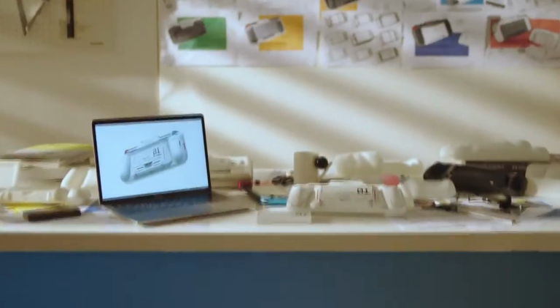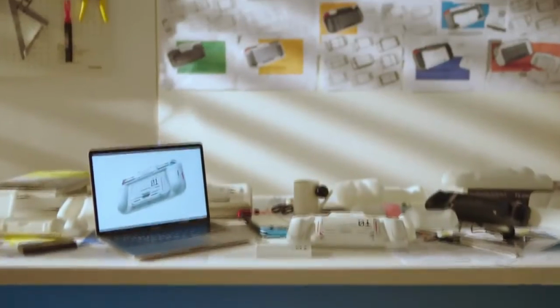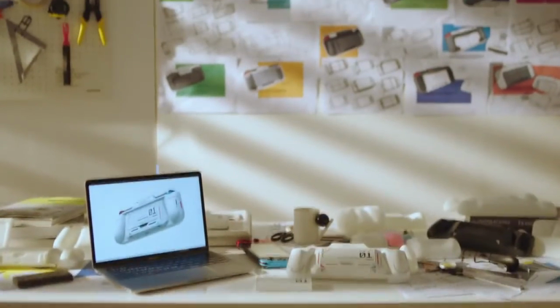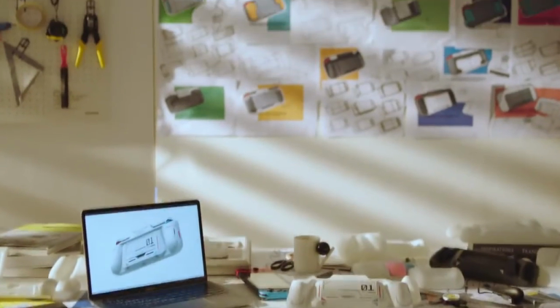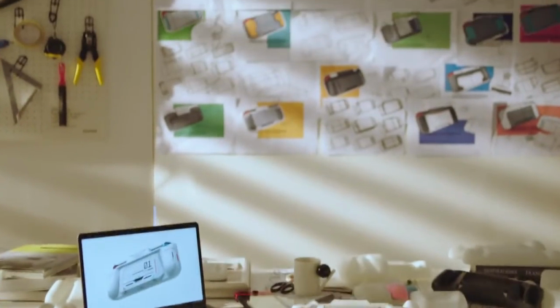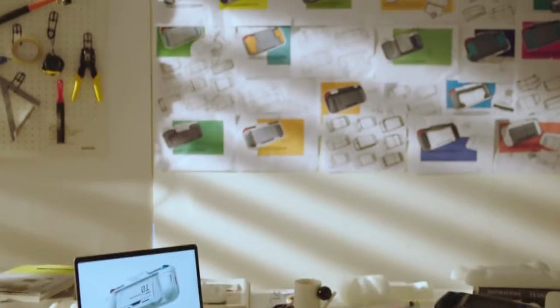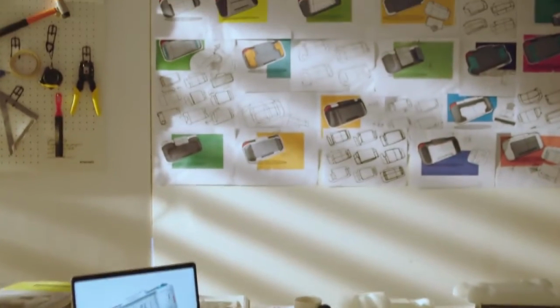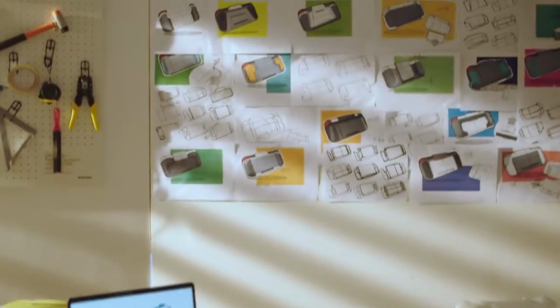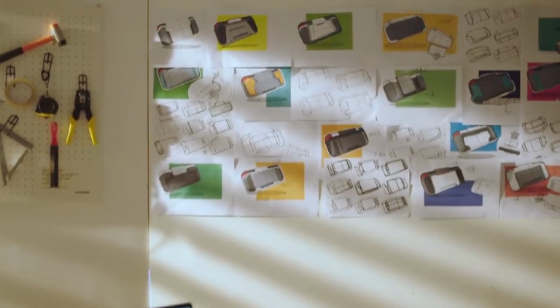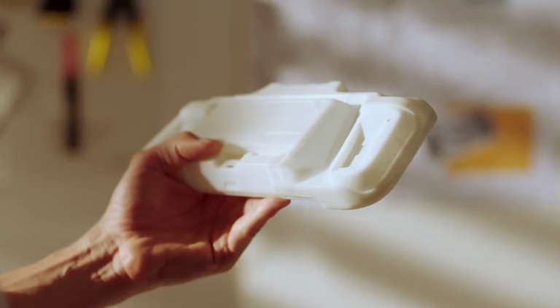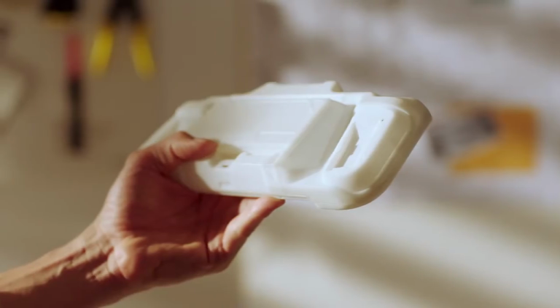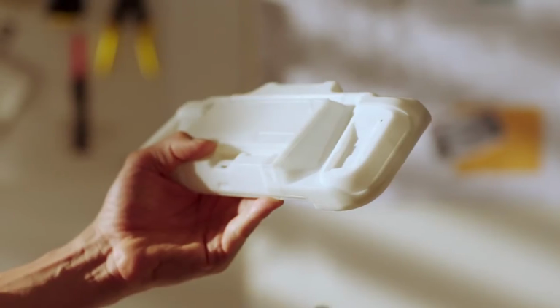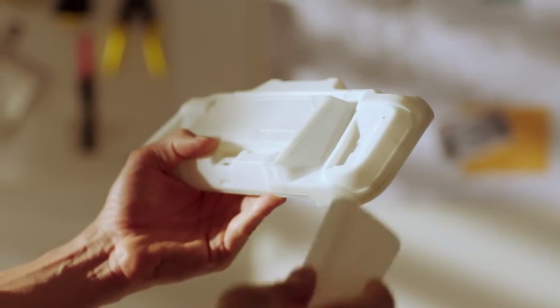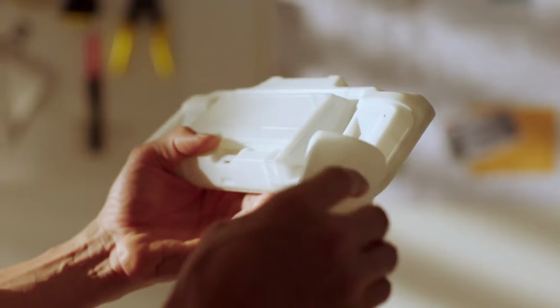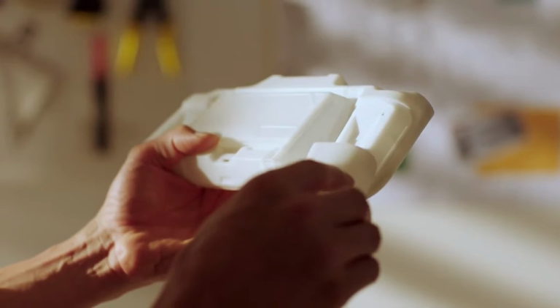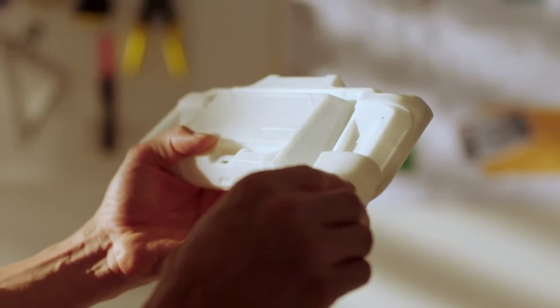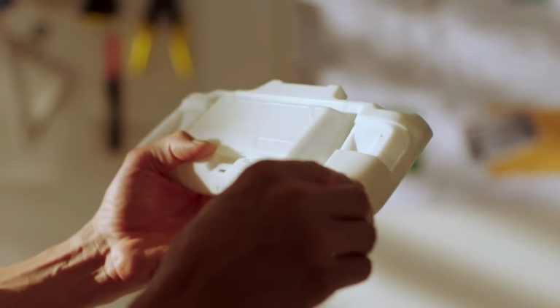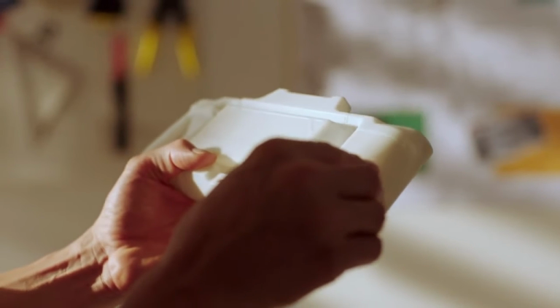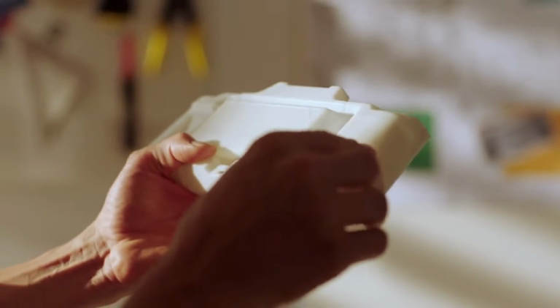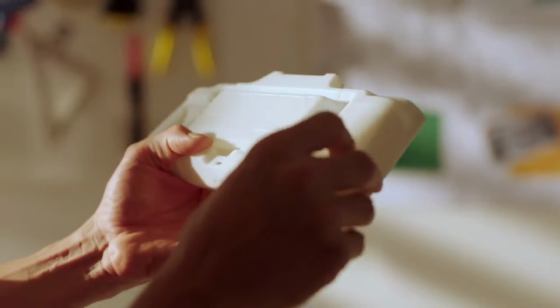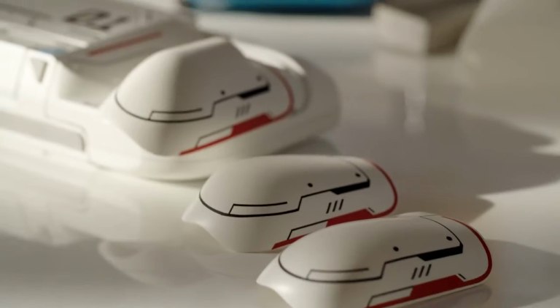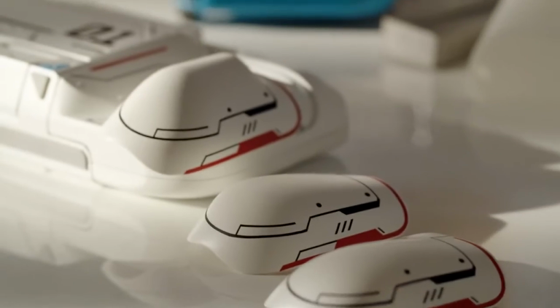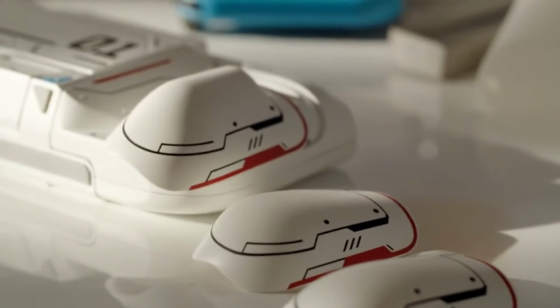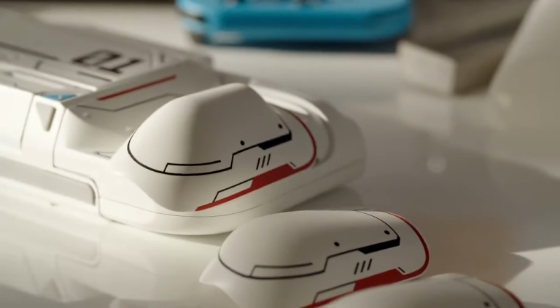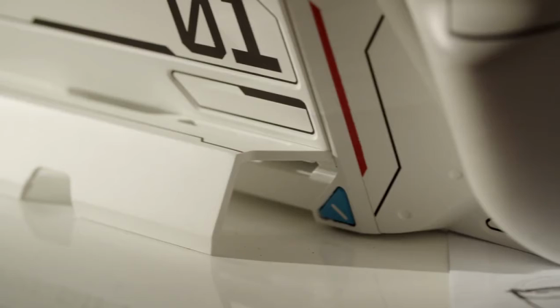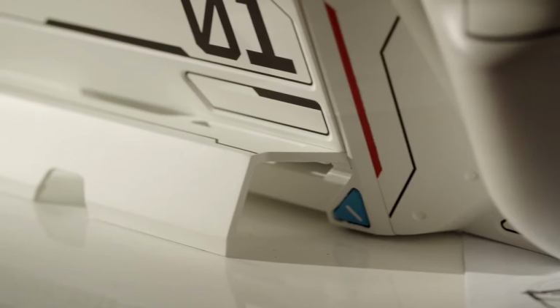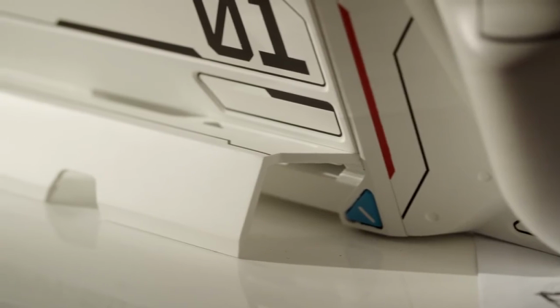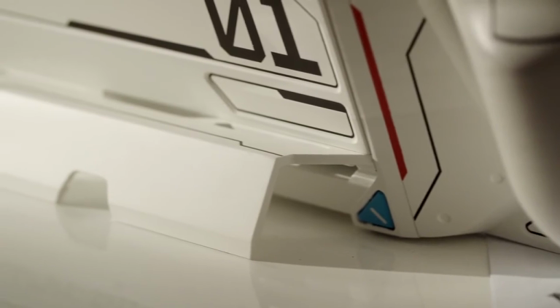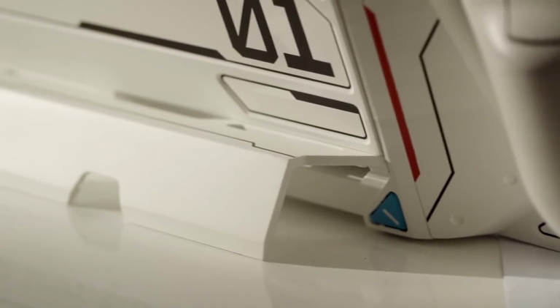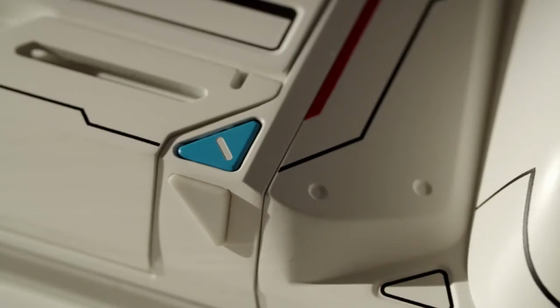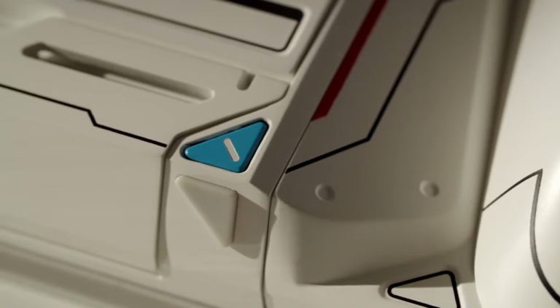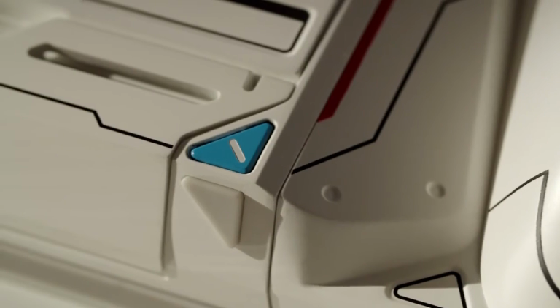Over the past two years, we designed this case from the ground up. Besides those features, we also dived into the details.